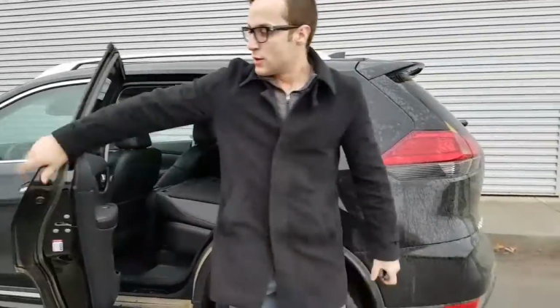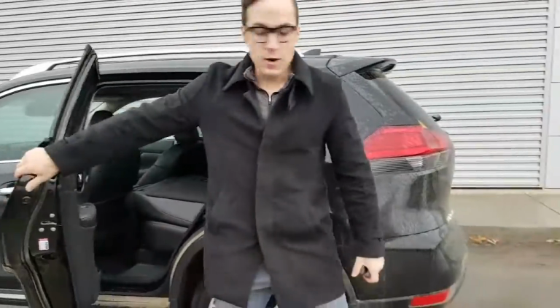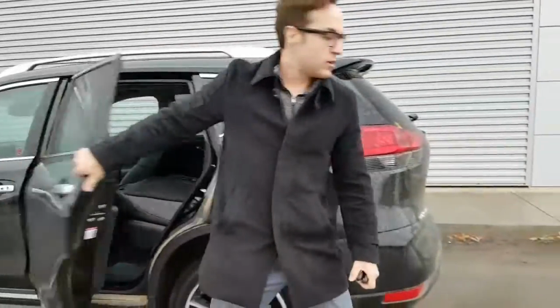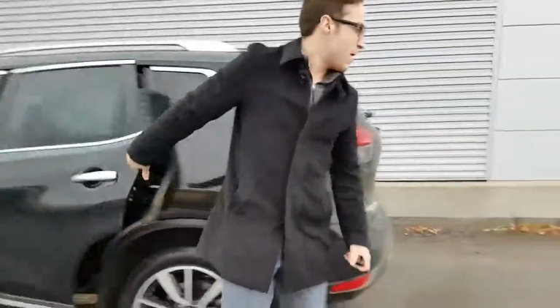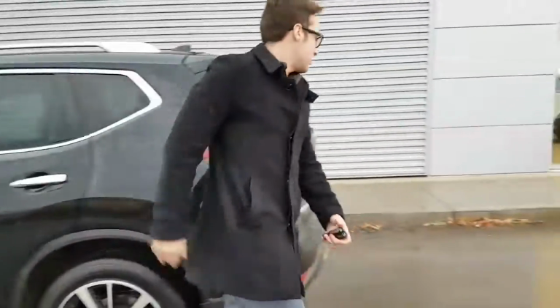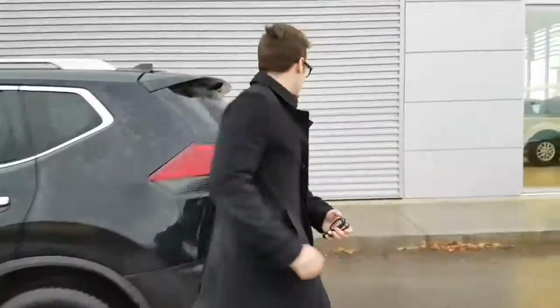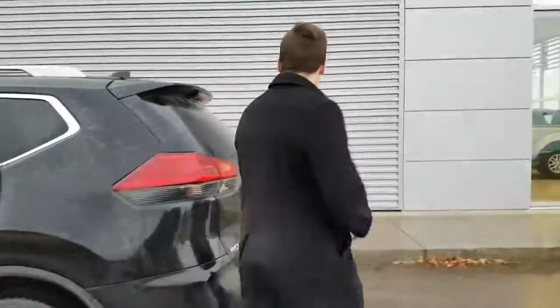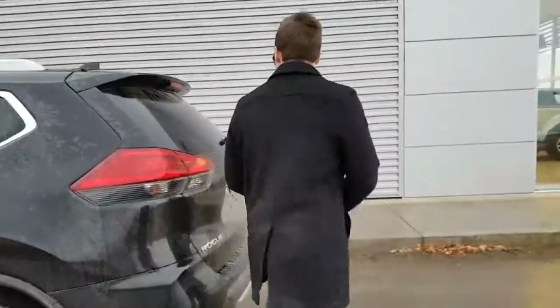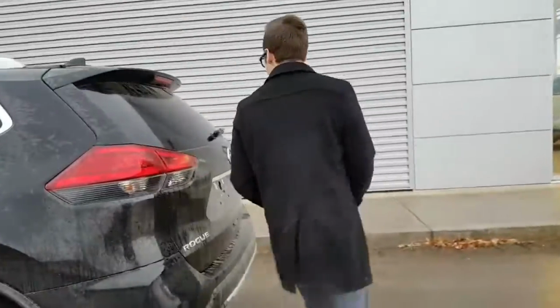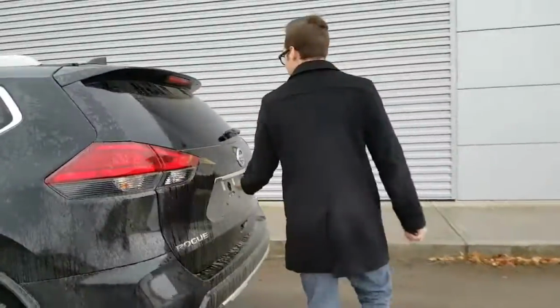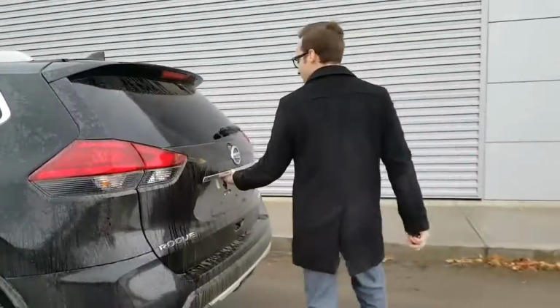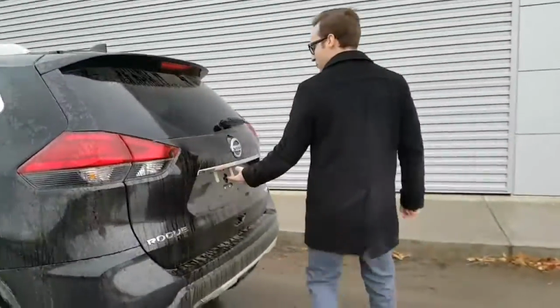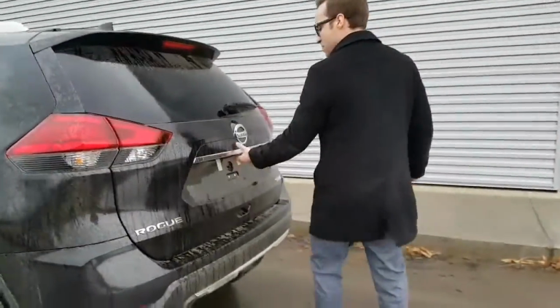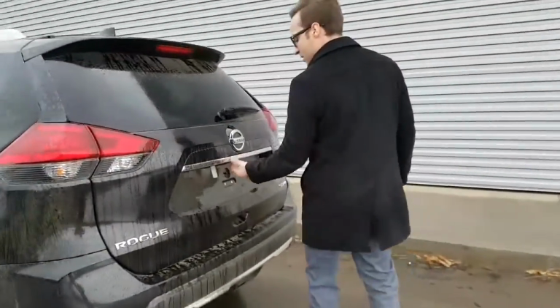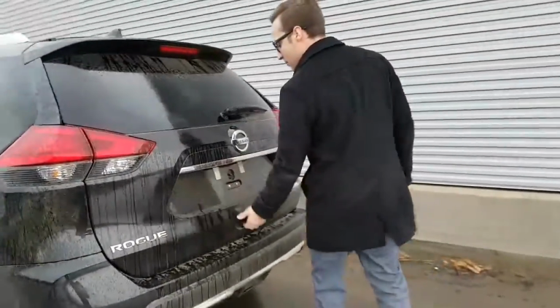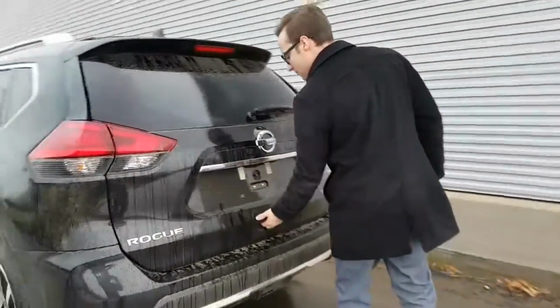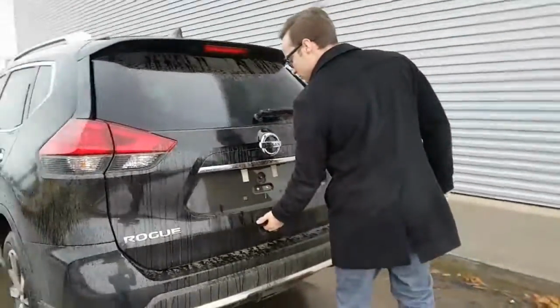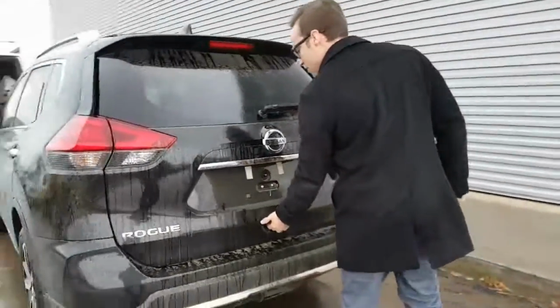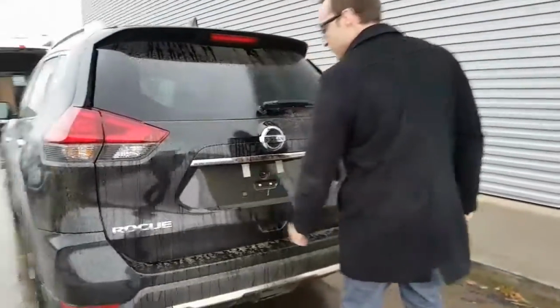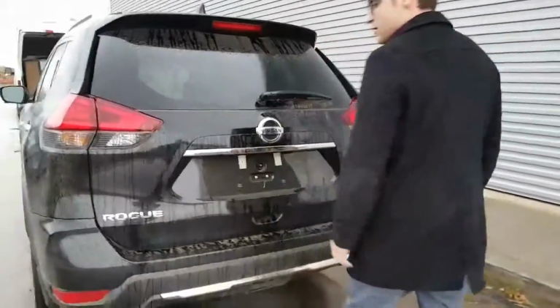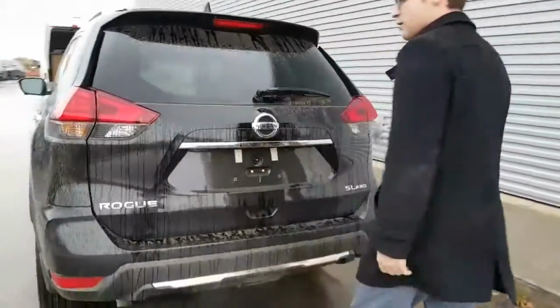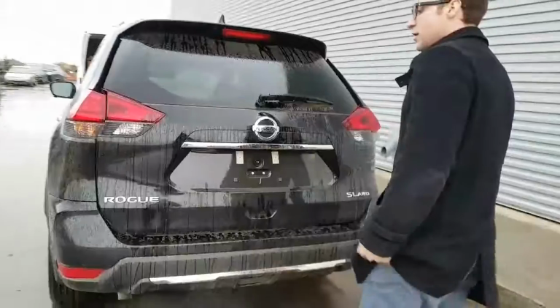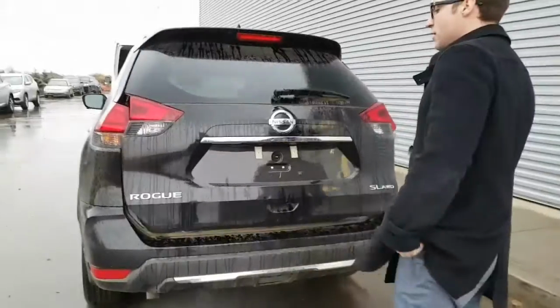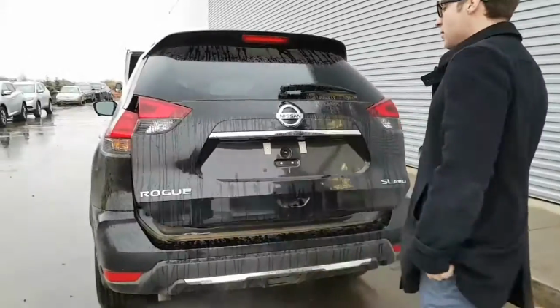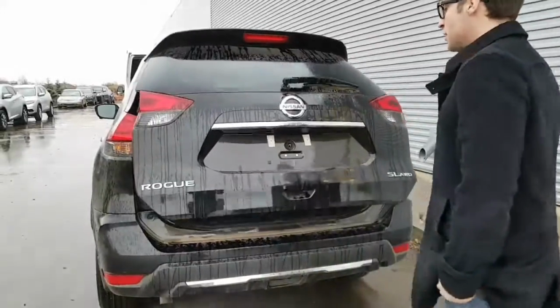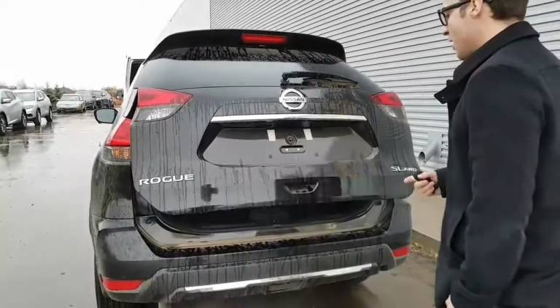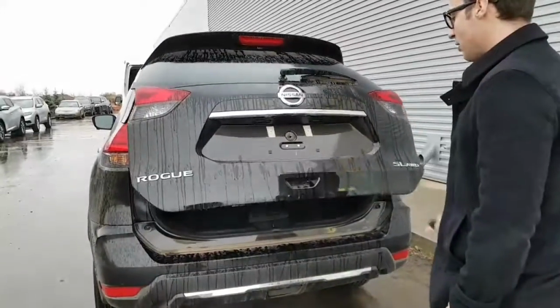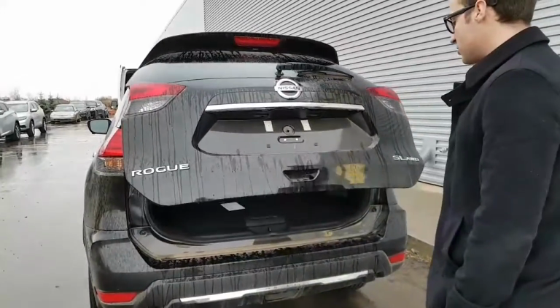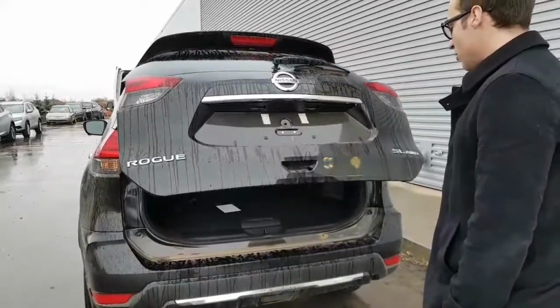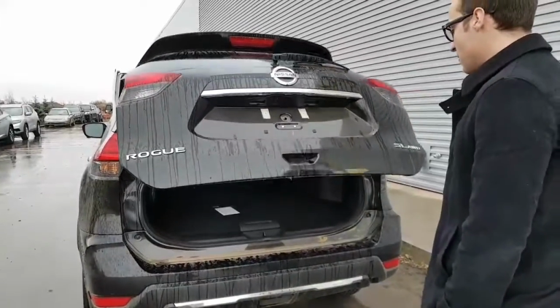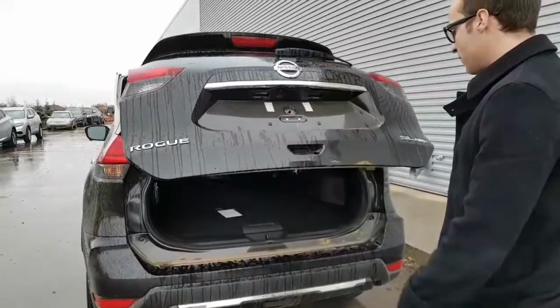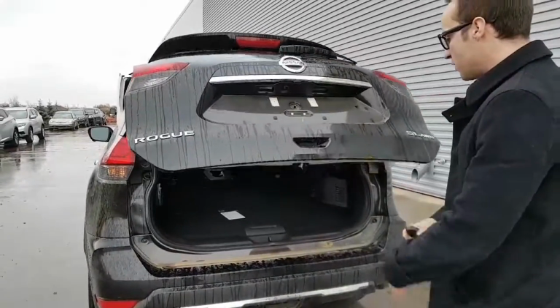Come around to the back. You do have your power lift tailgate with your backup camera. You just press your button down right here and that will actually open up for you.